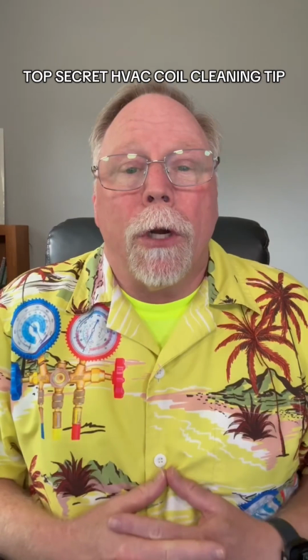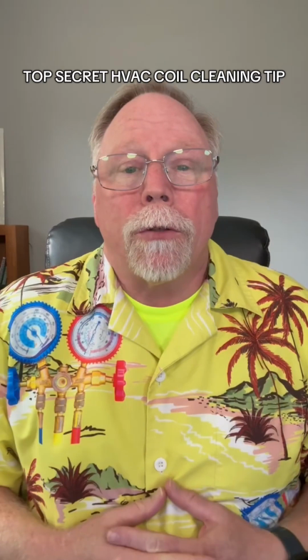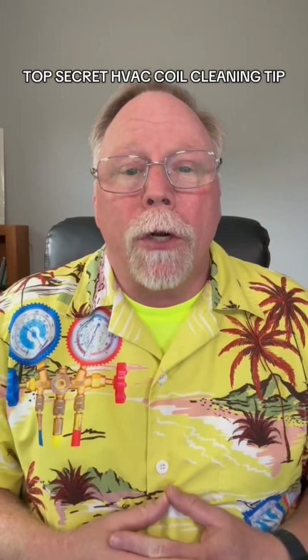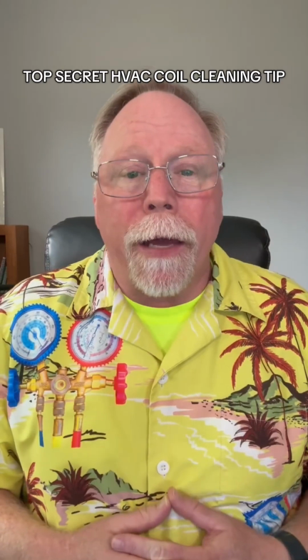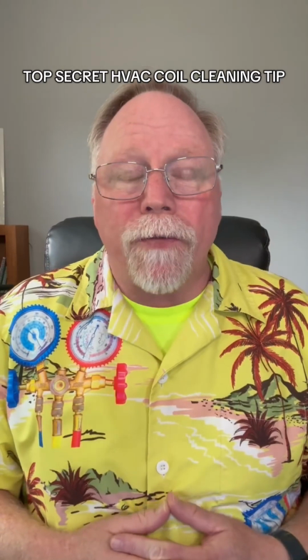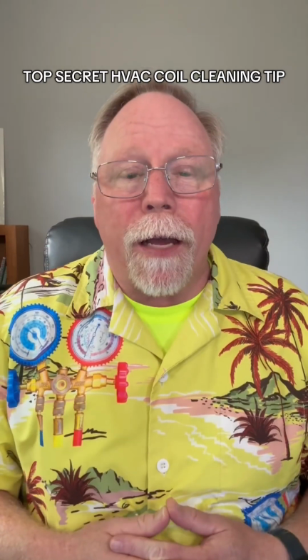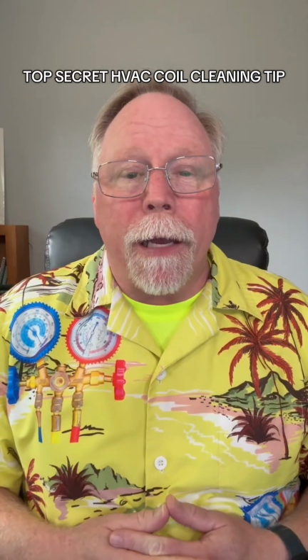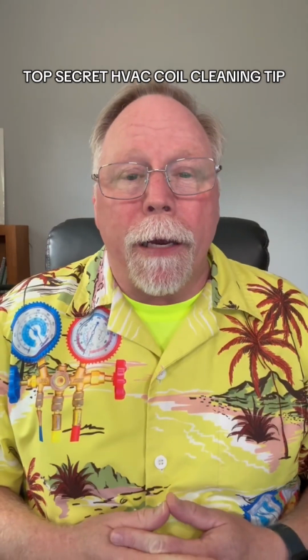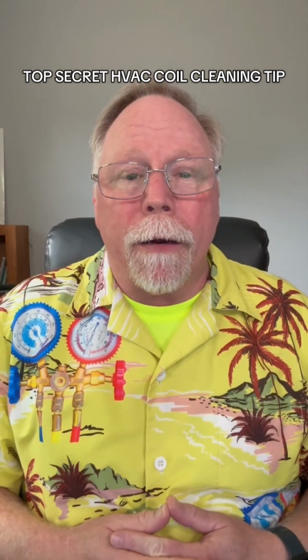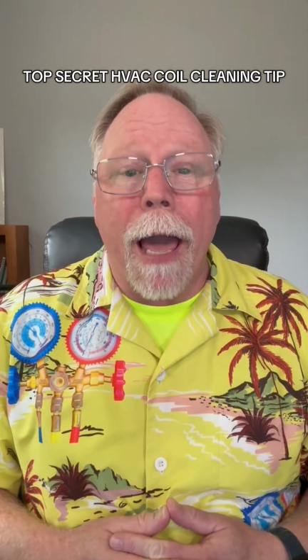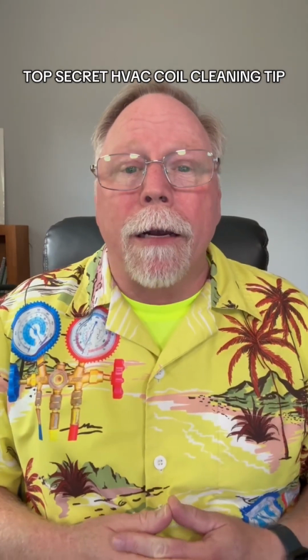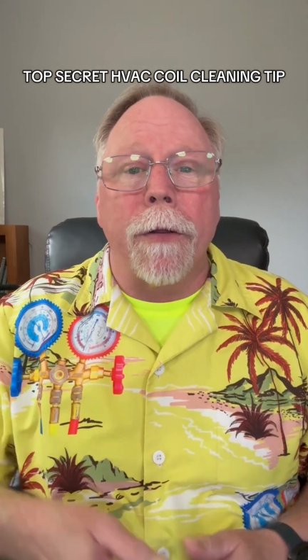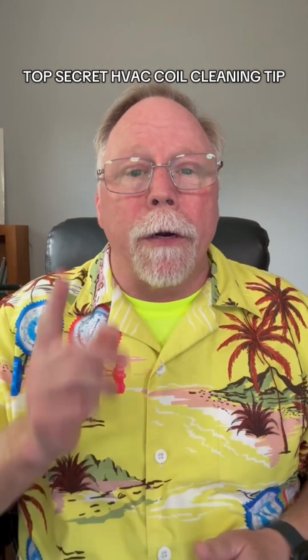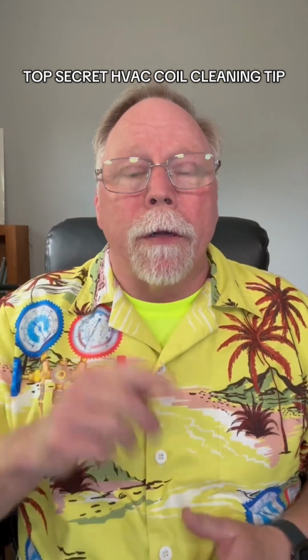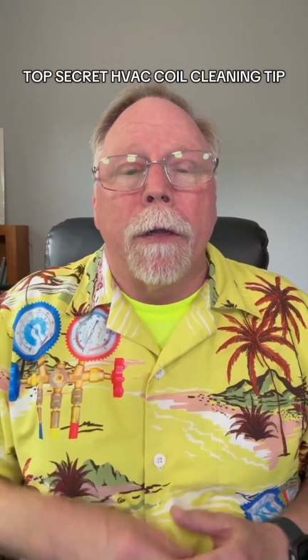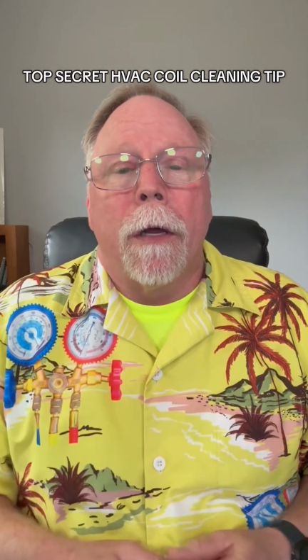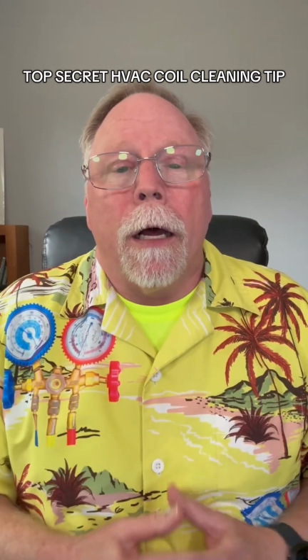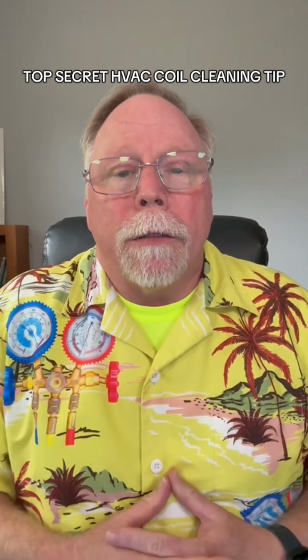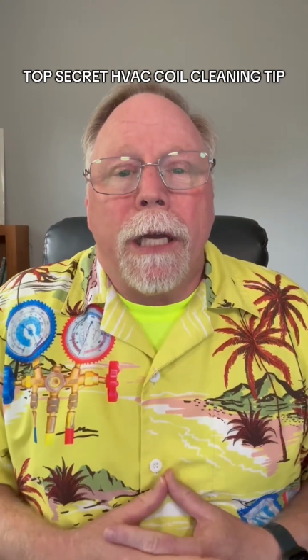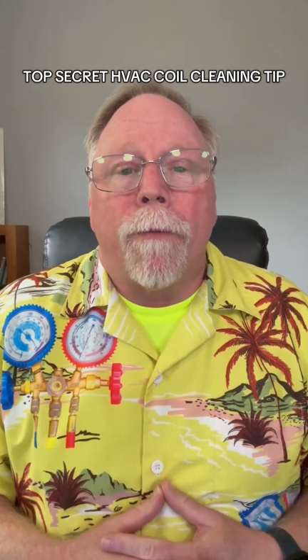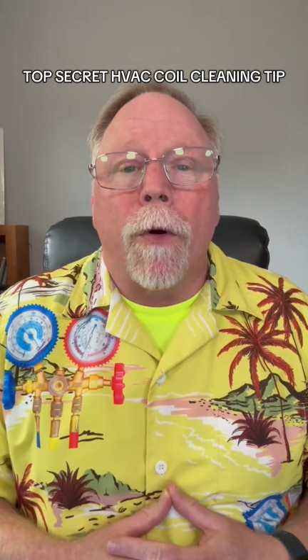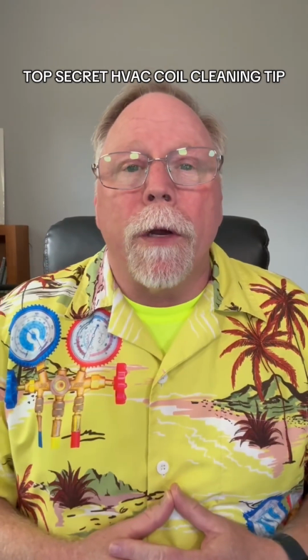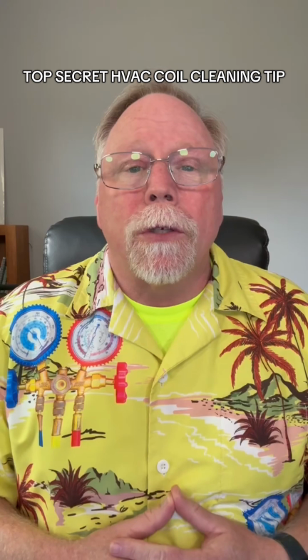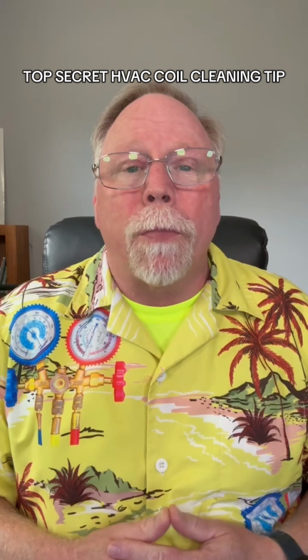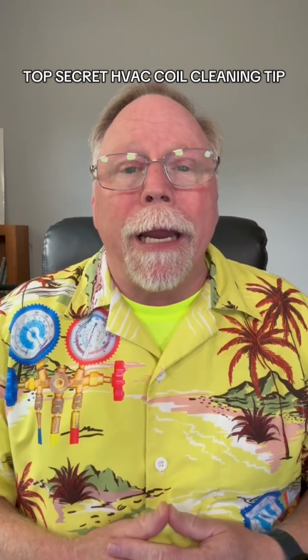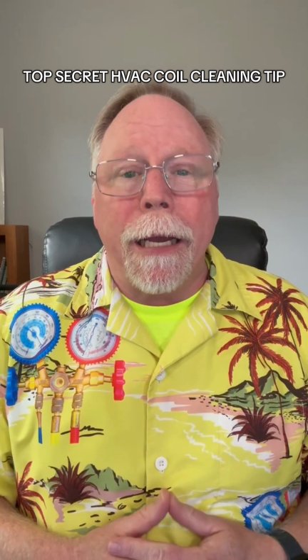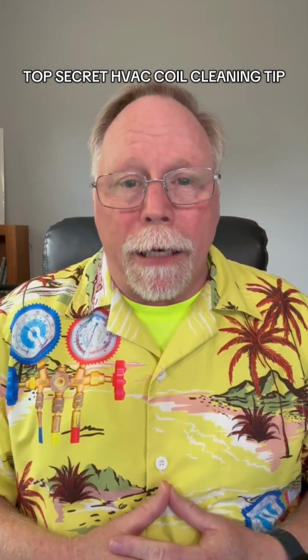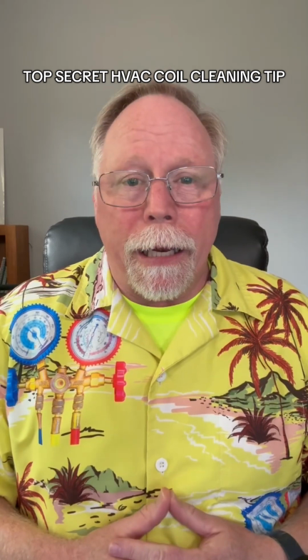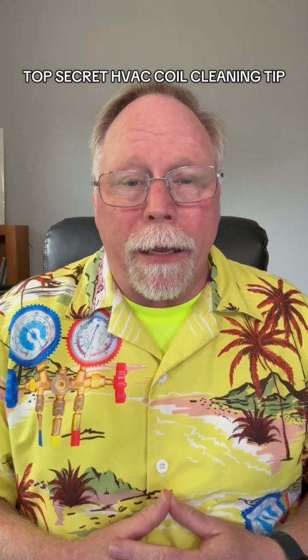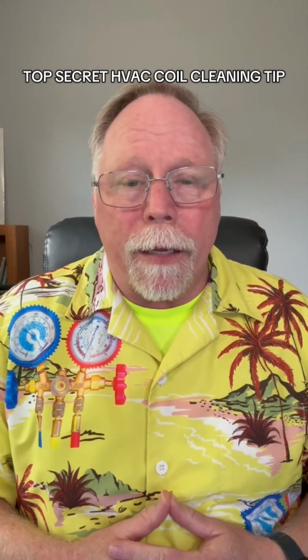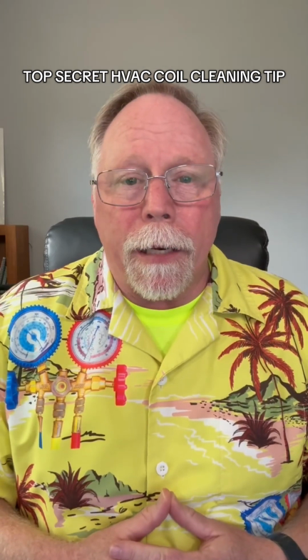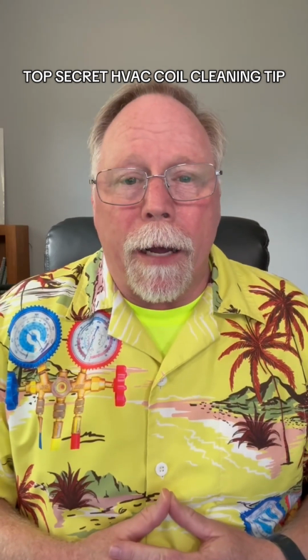Joe Joe the HVAC man here. Got another tip for the spring cleaning coming up.